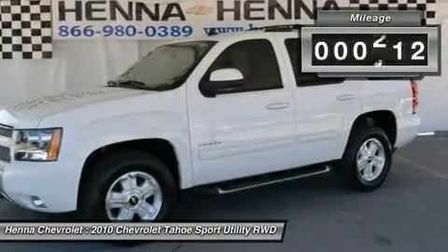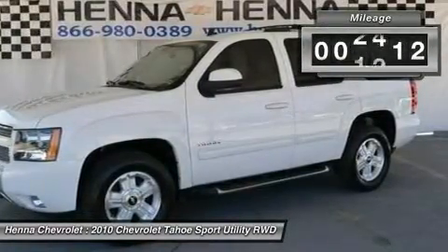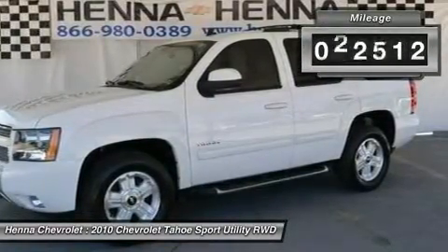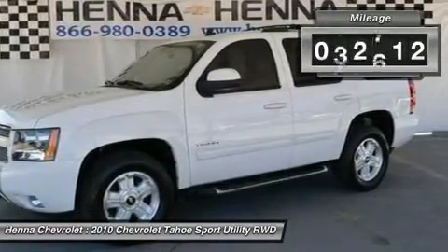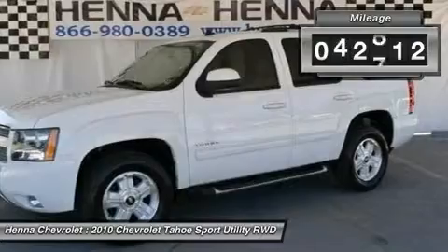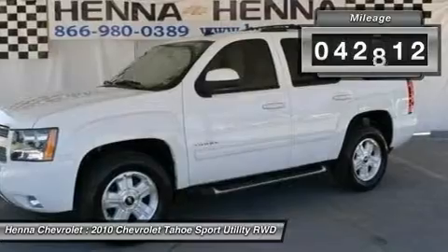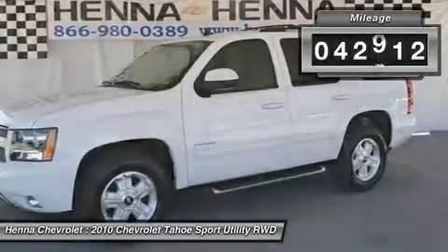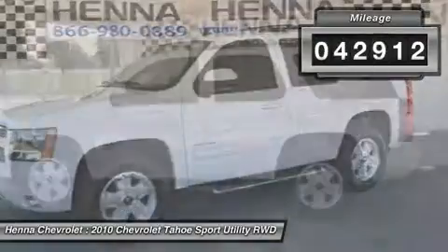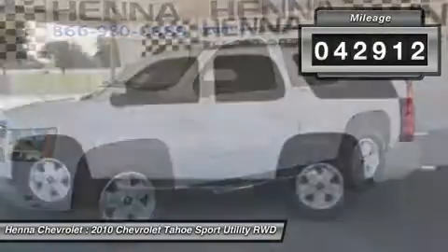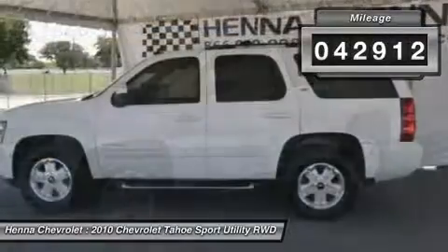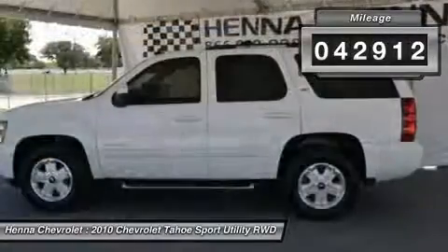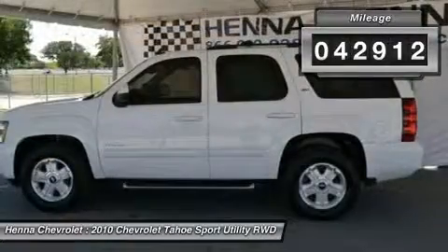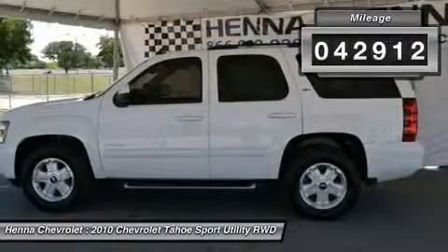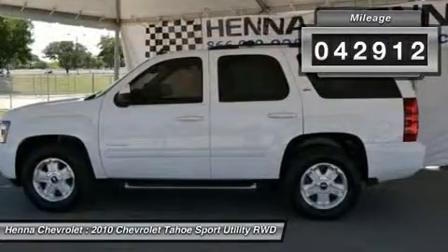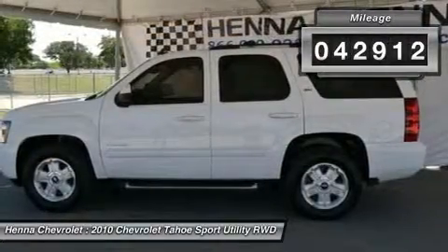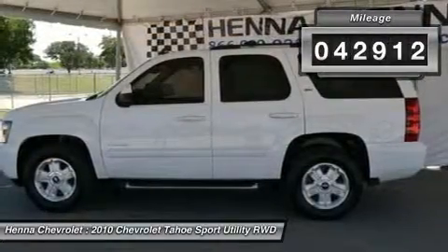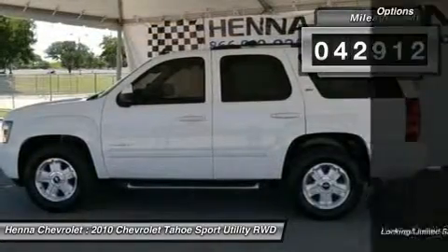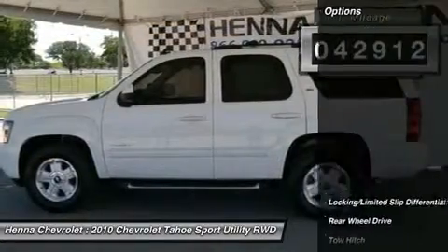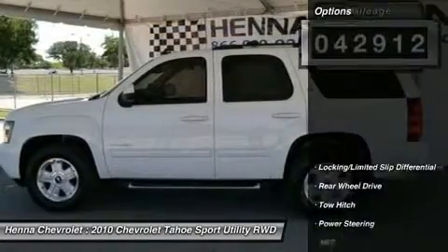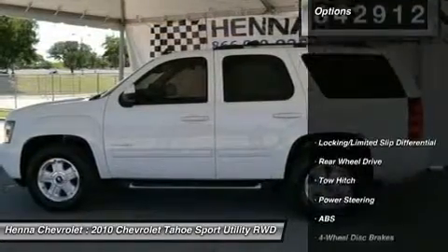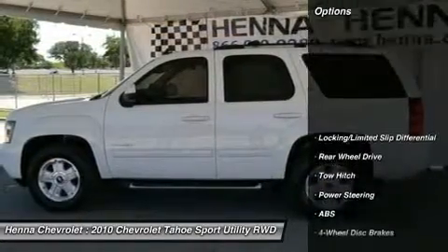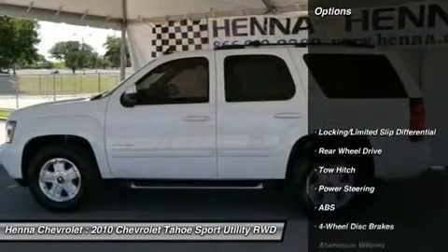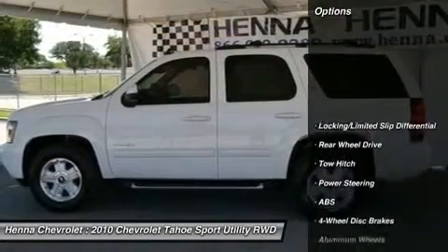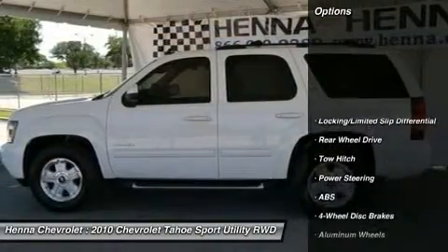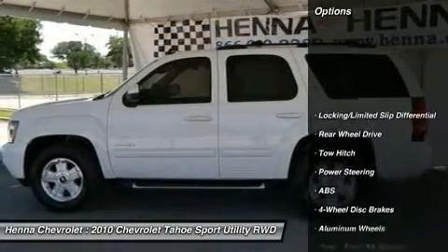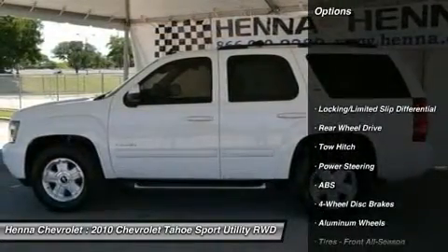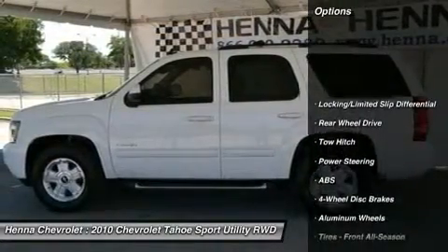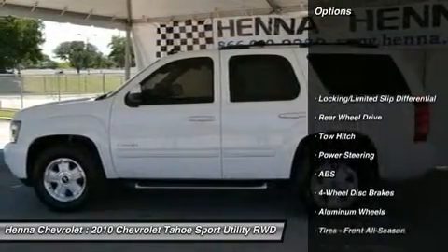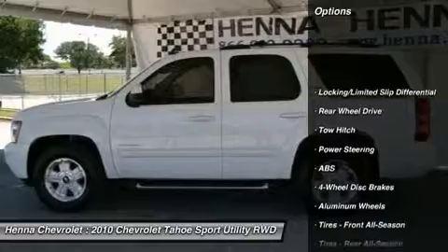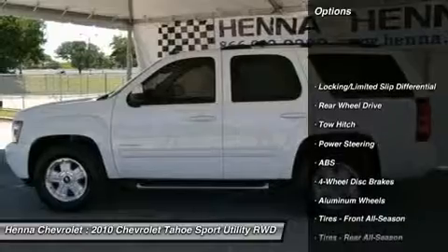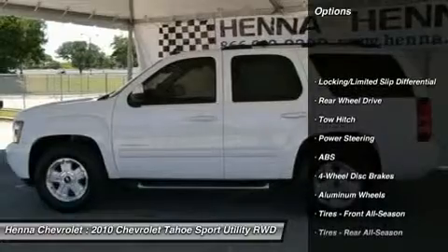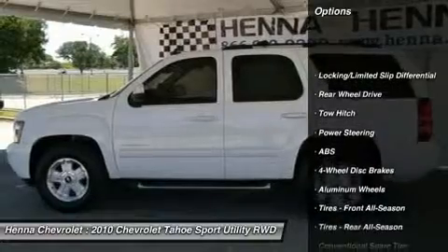Luggage rack, running board sidesteps, automatic headlights, fog lamps, heated mirrors, power mirror.